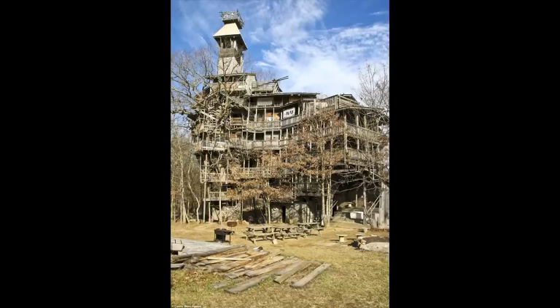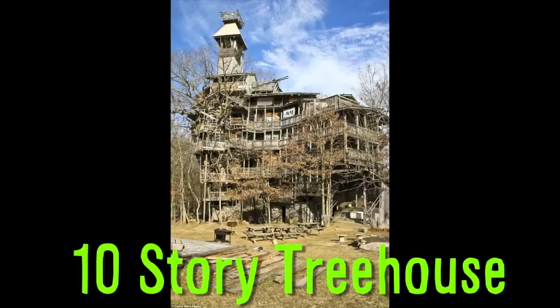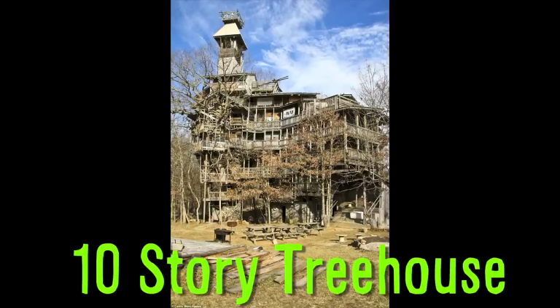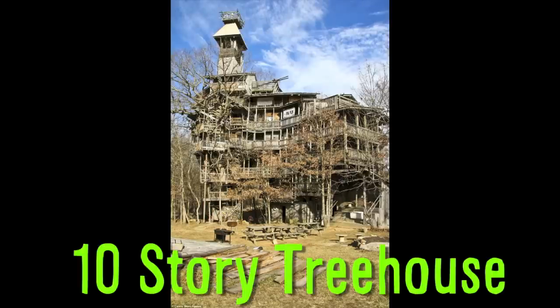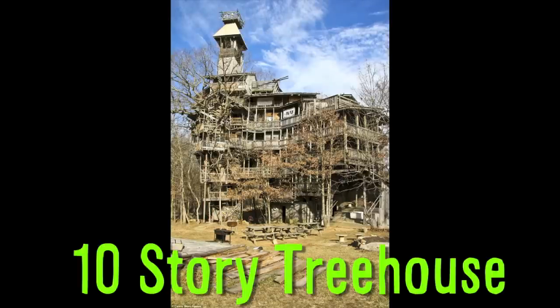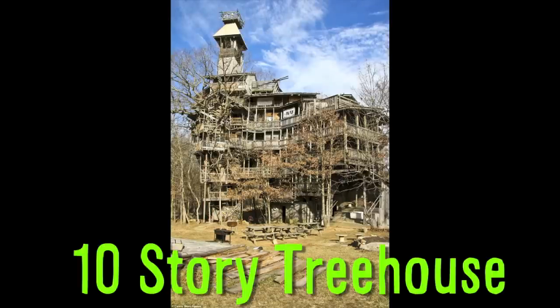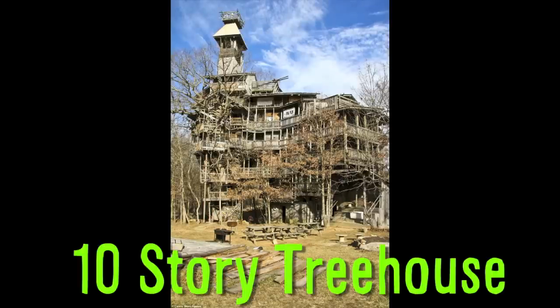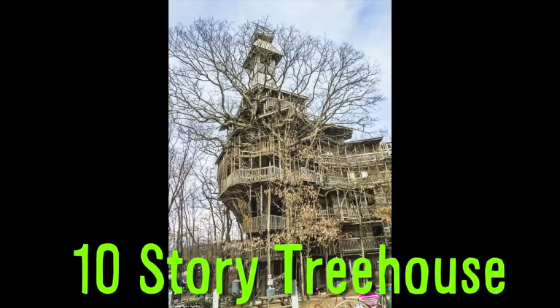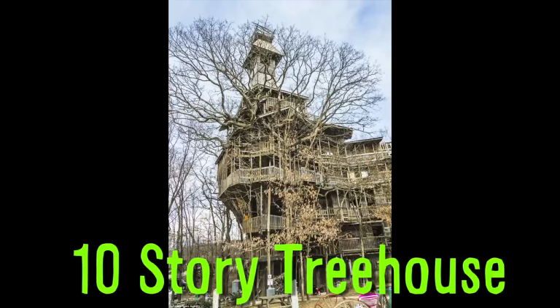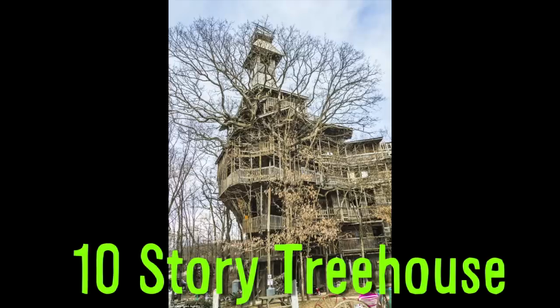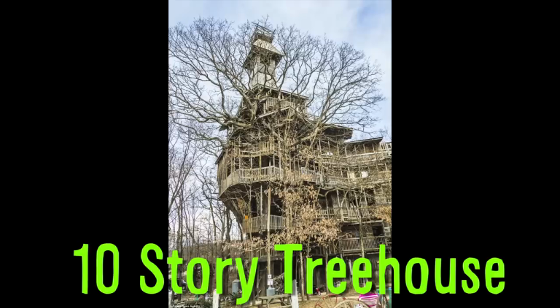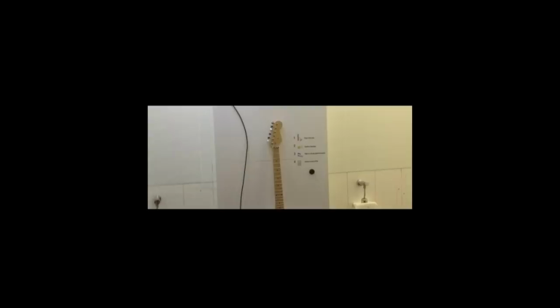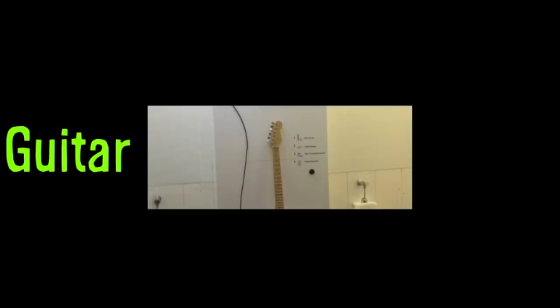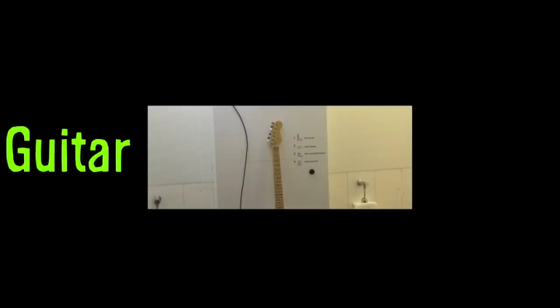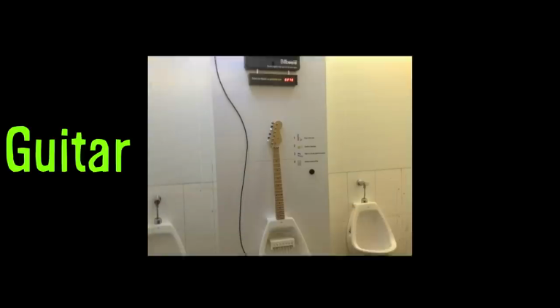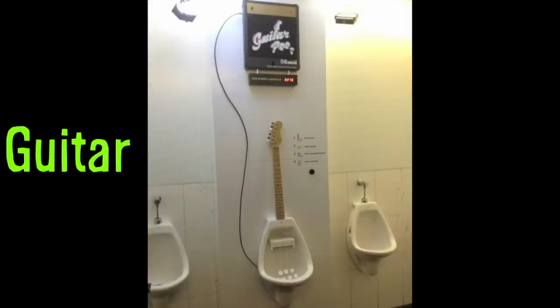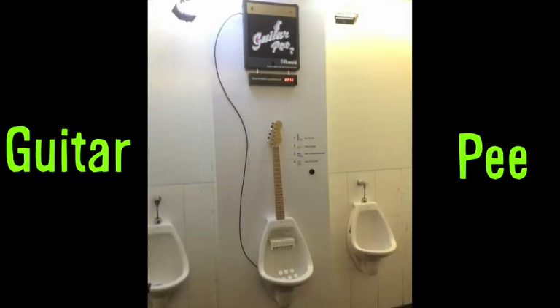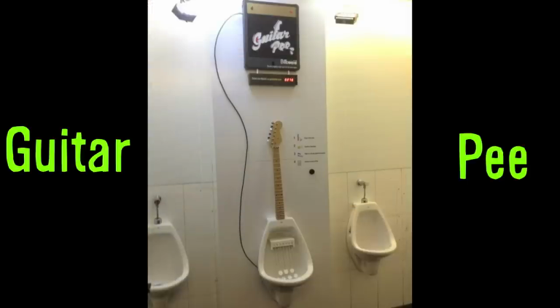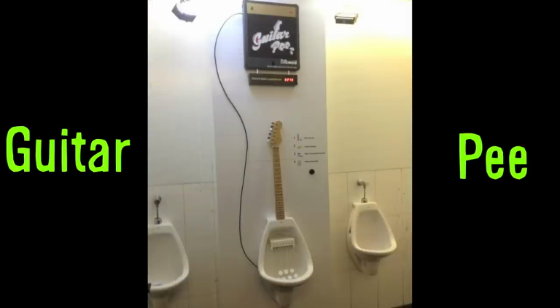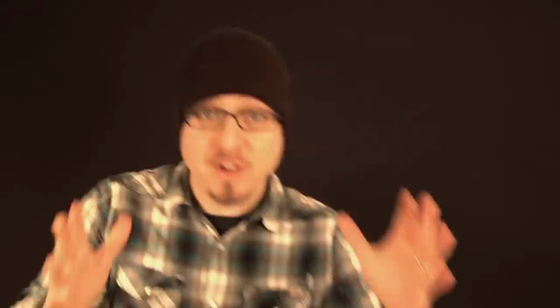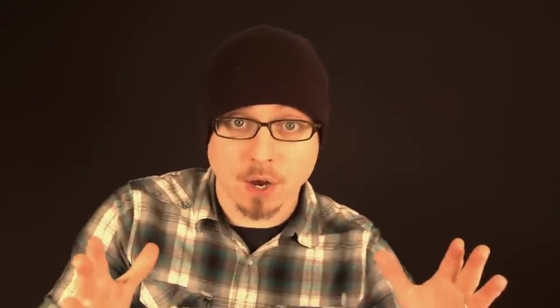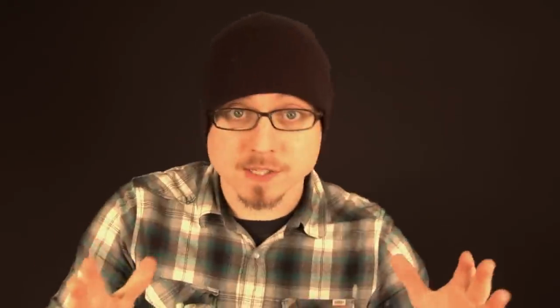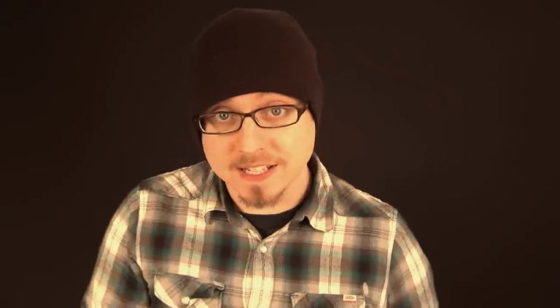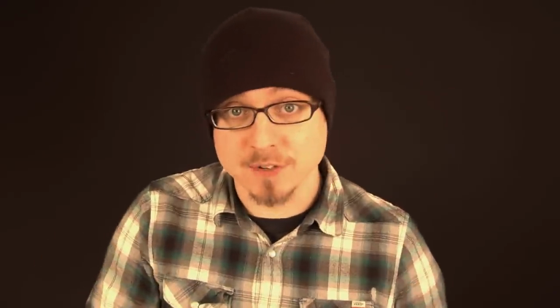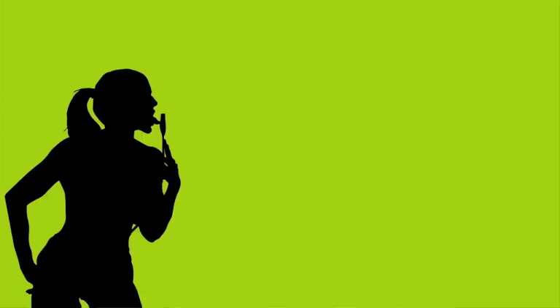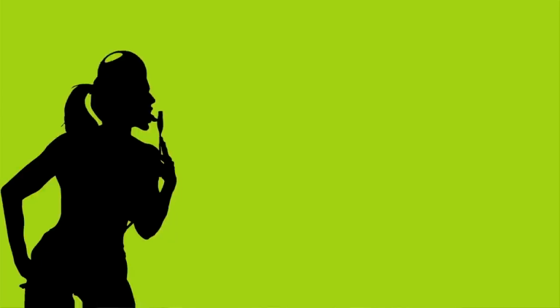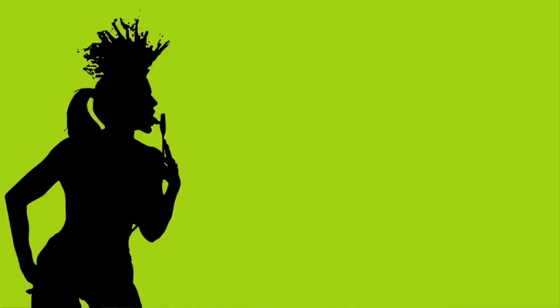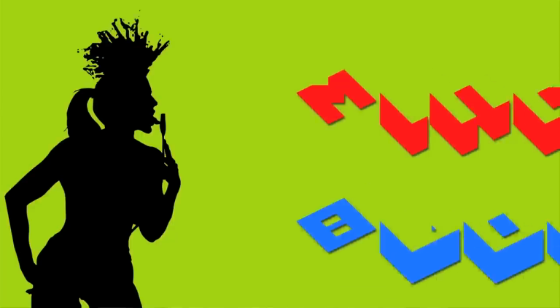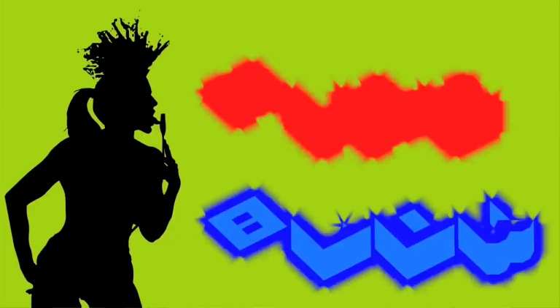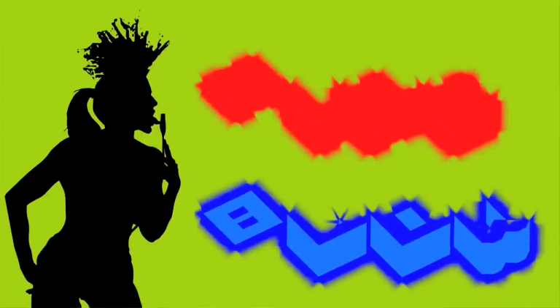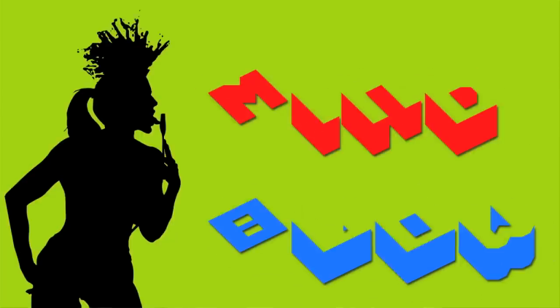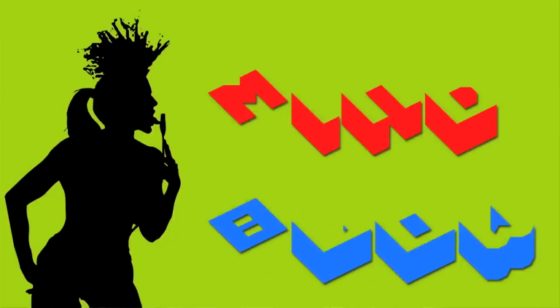A 10-story treehouse and guitar pee. Vsauce, Kevin here. This is Mind Blow.